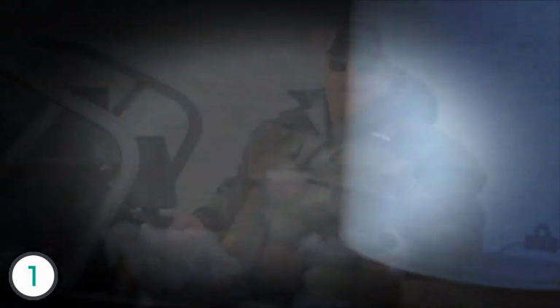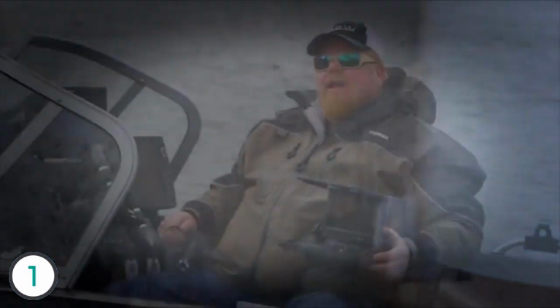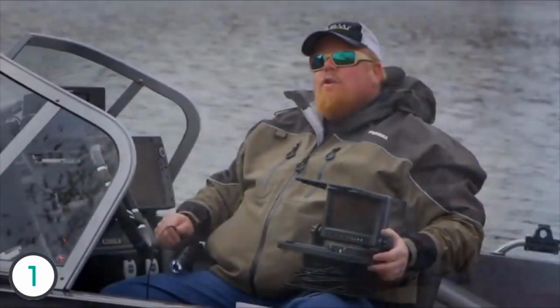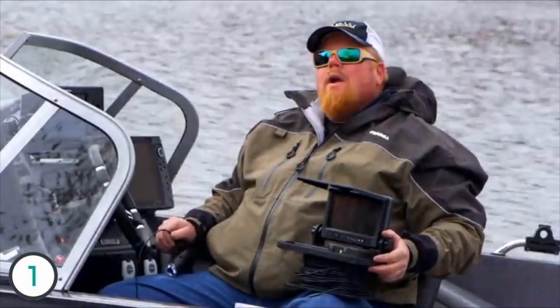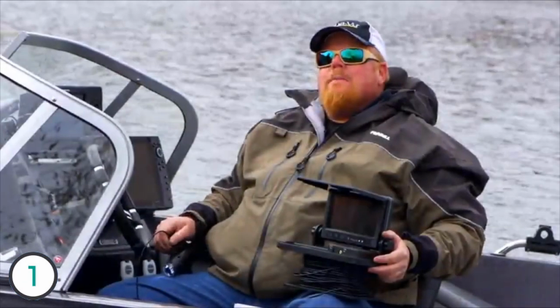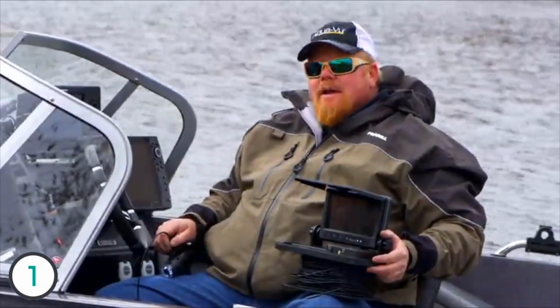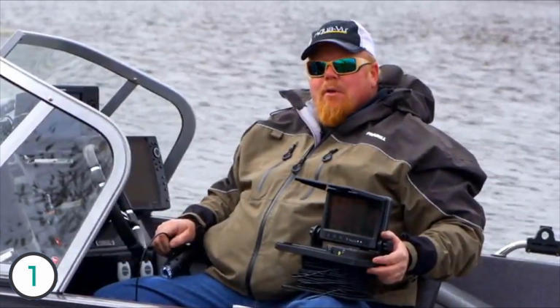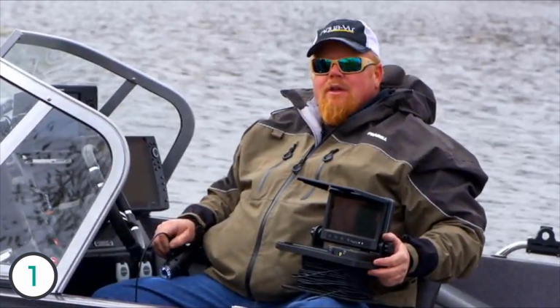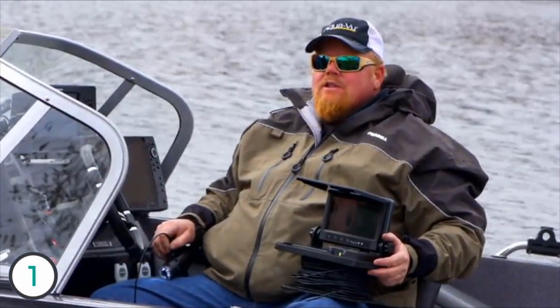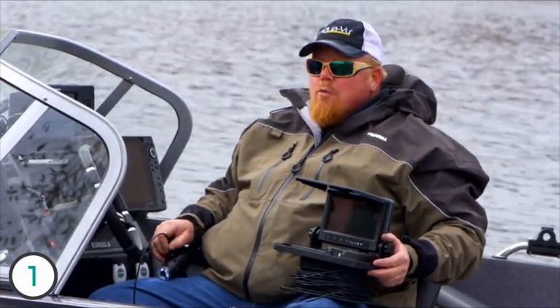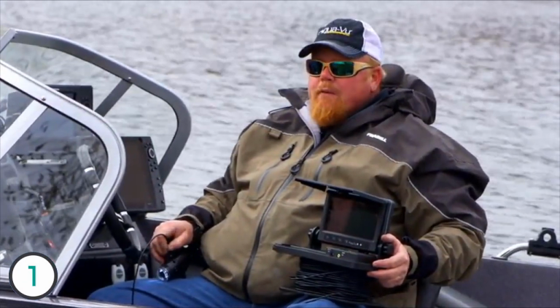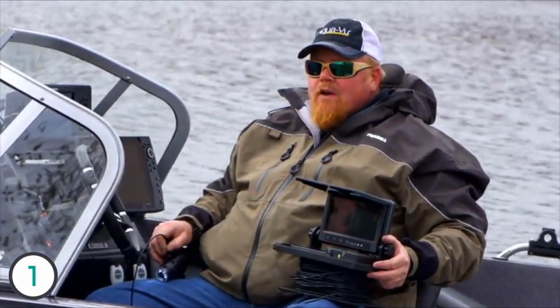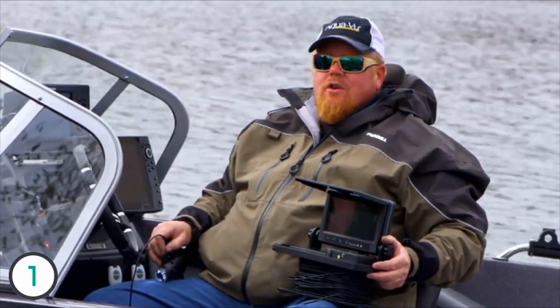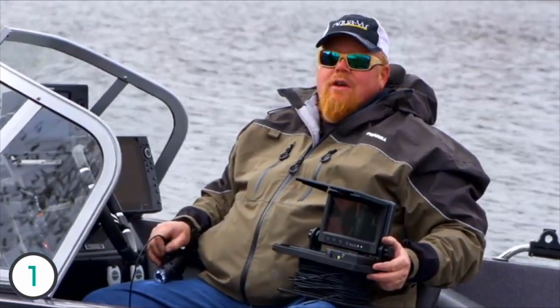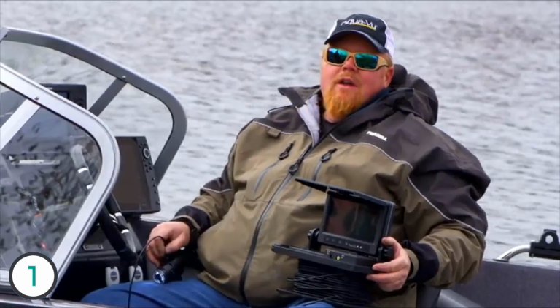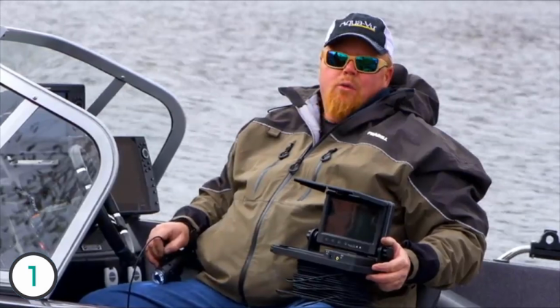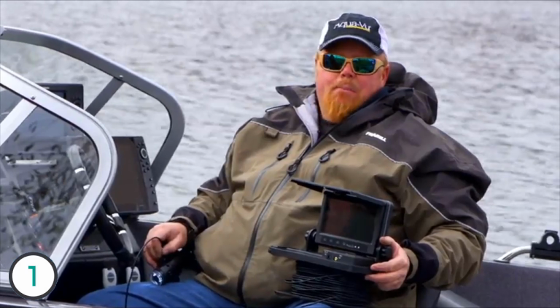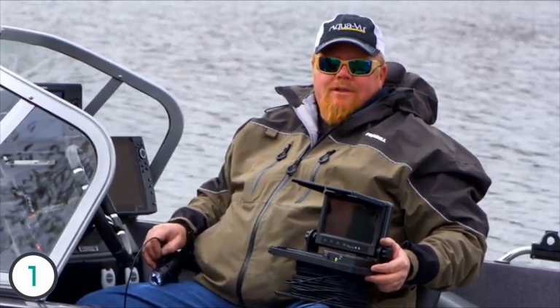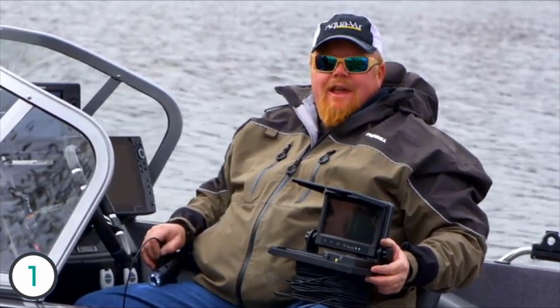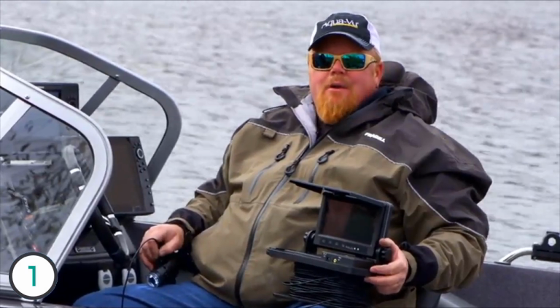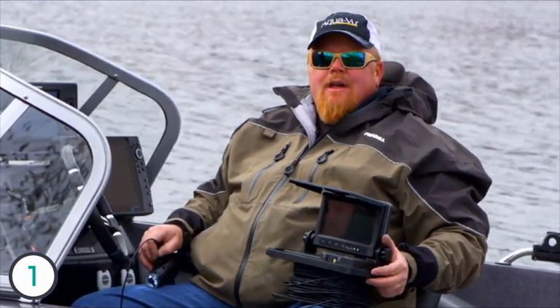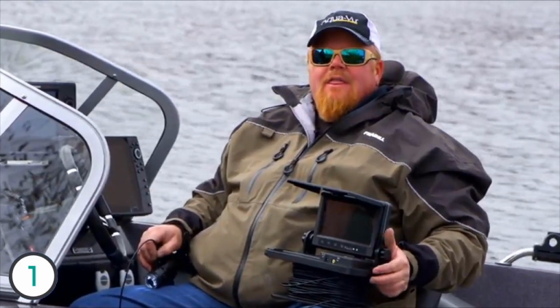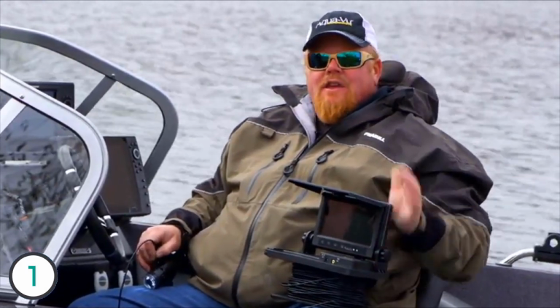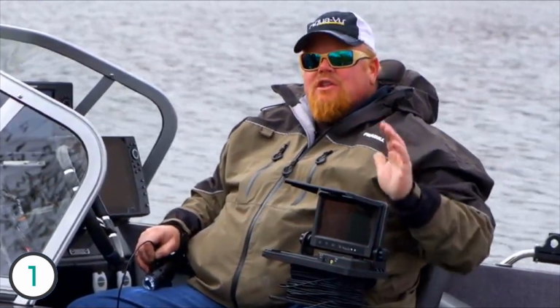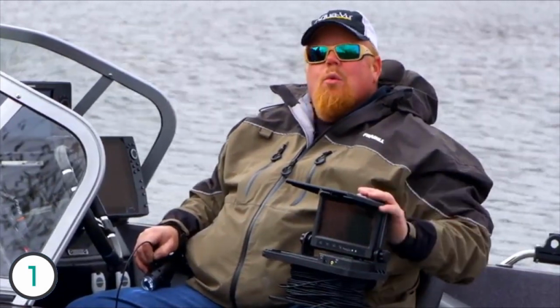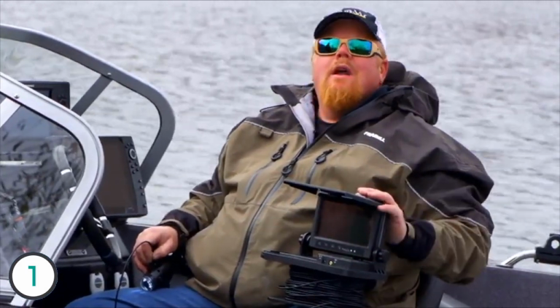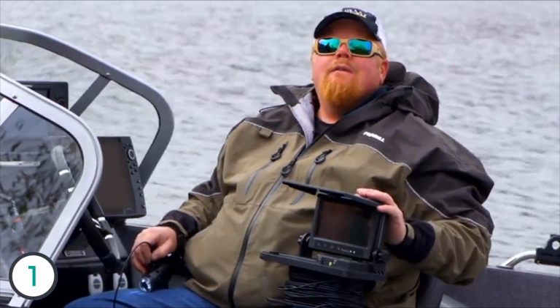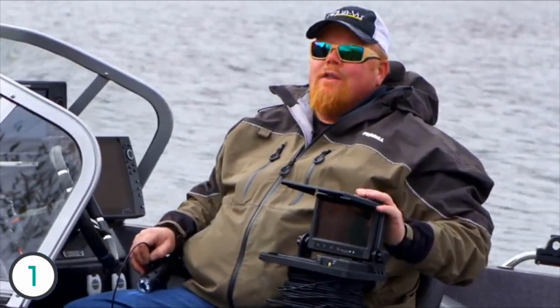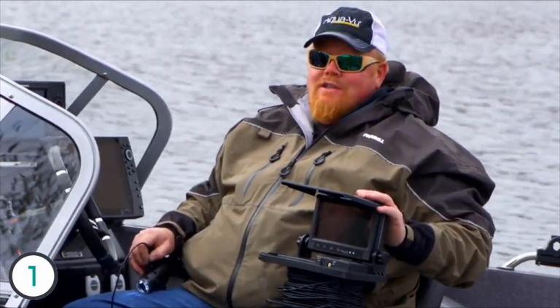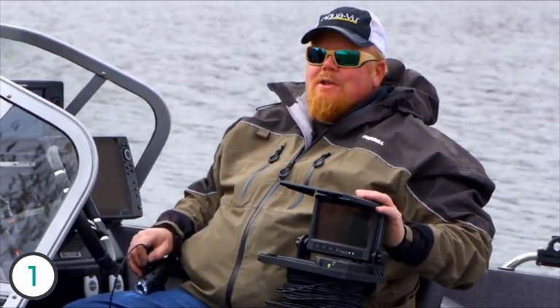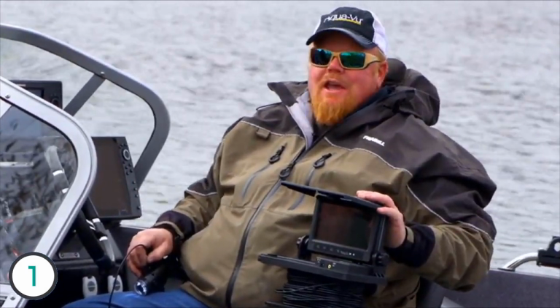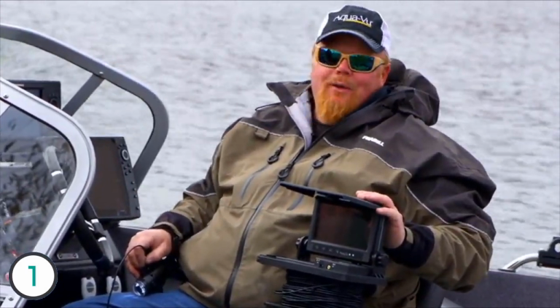If you want a dependable, super-functional, great-priced camera, this is the one for the serious angler.